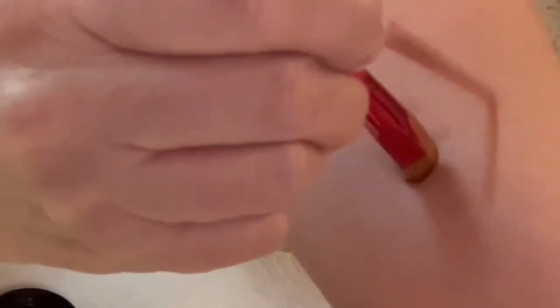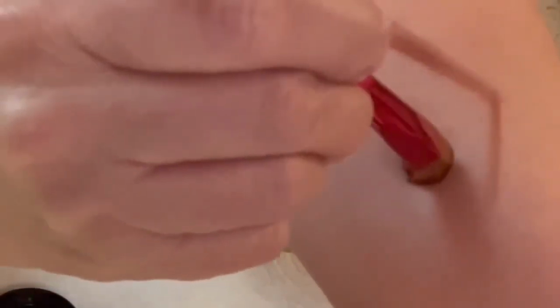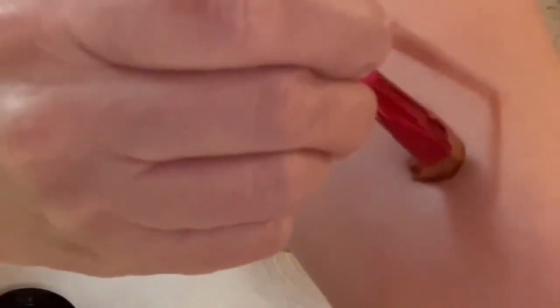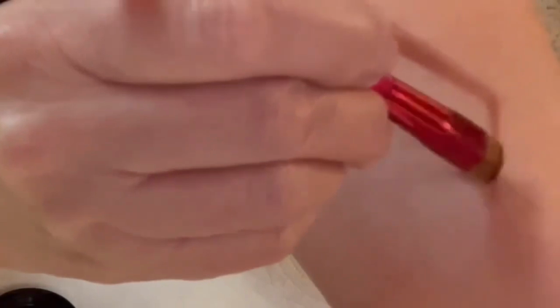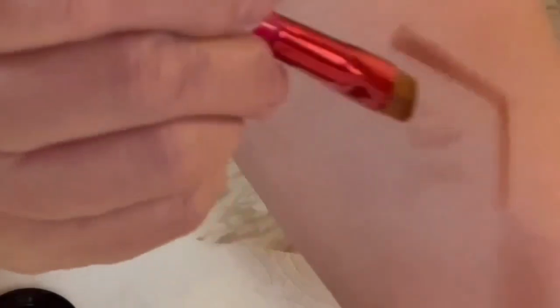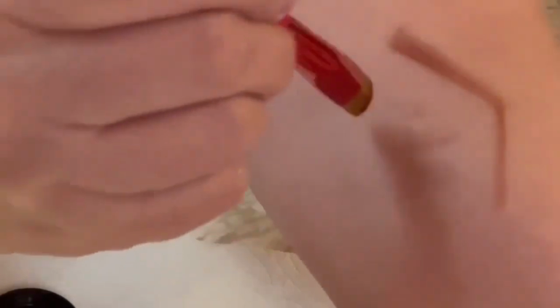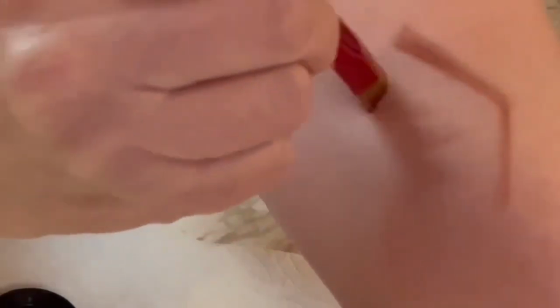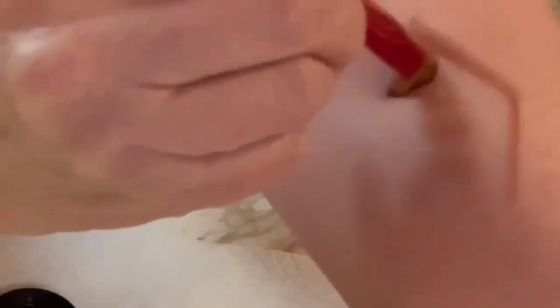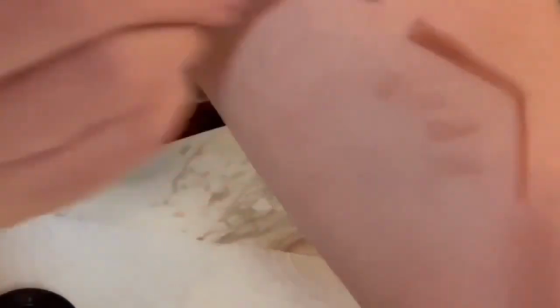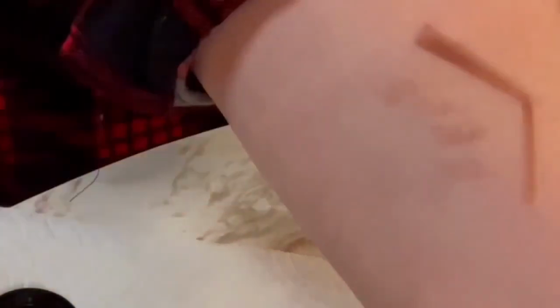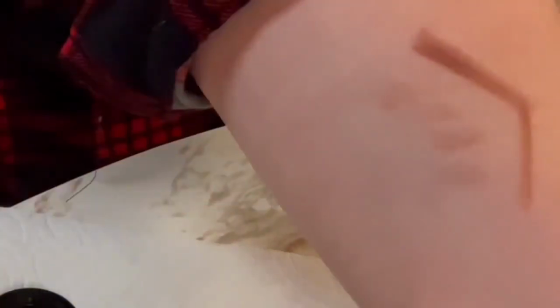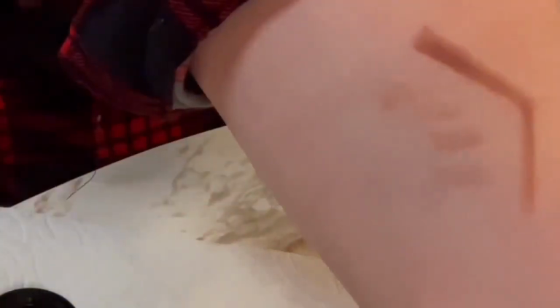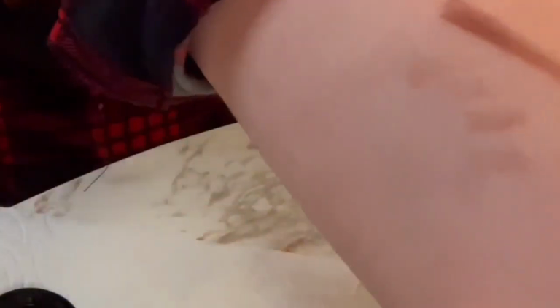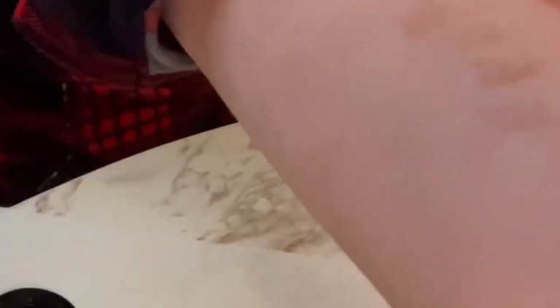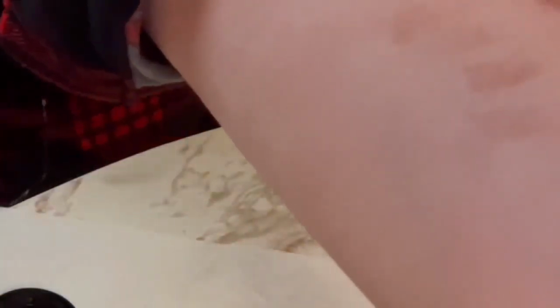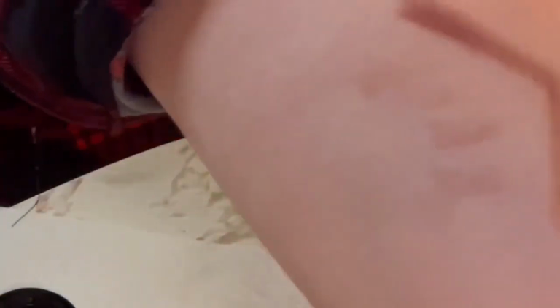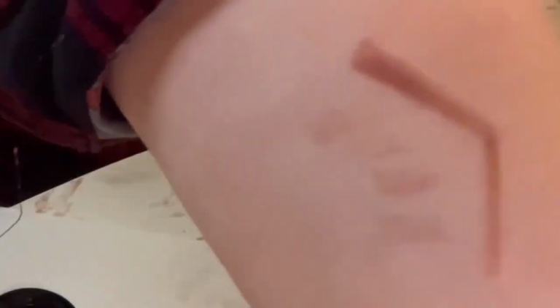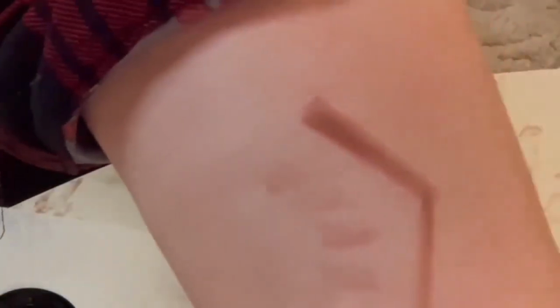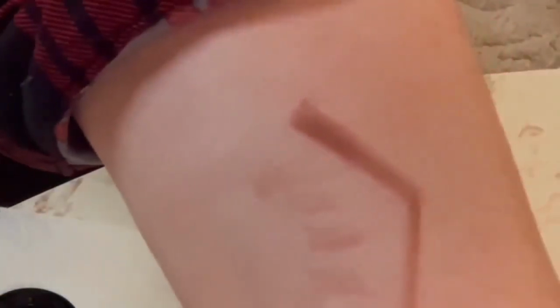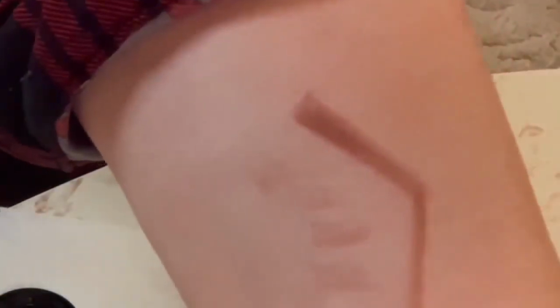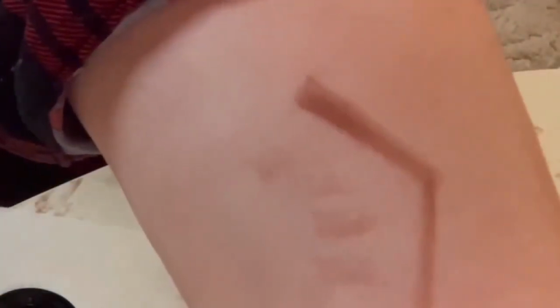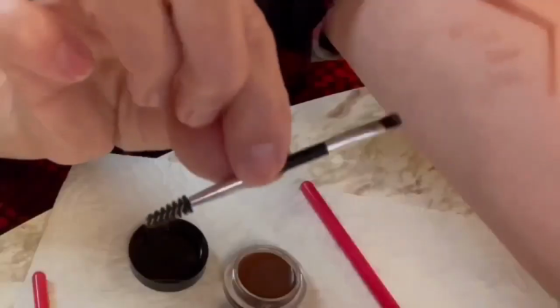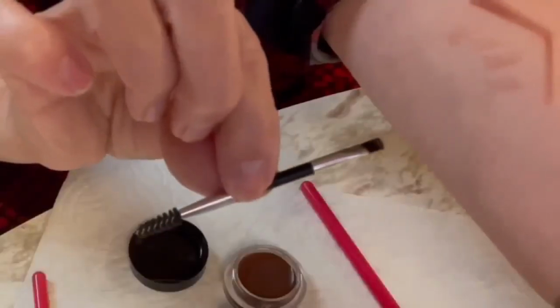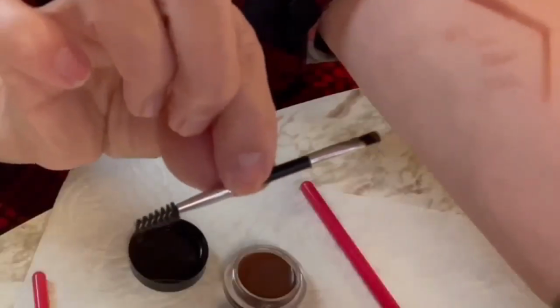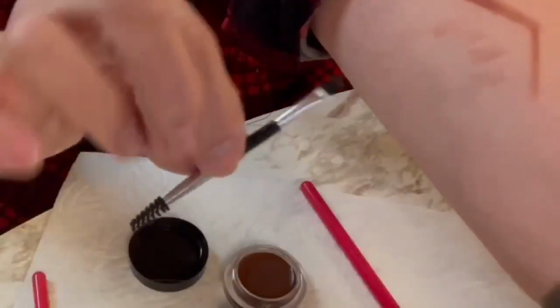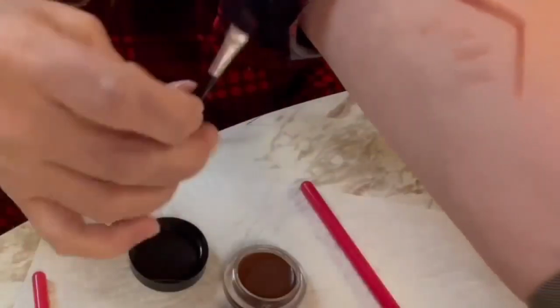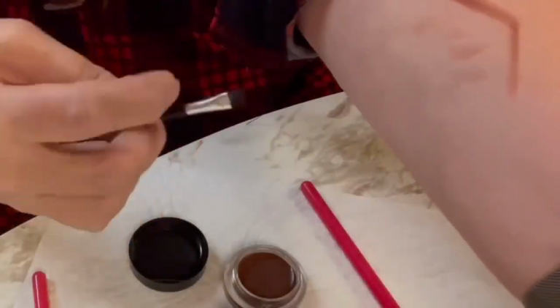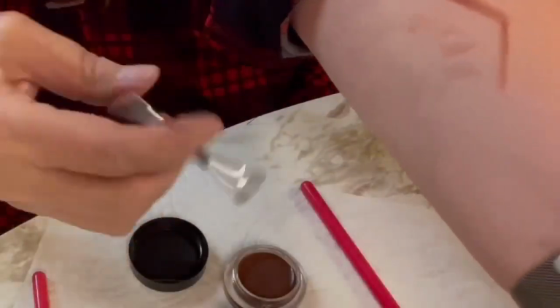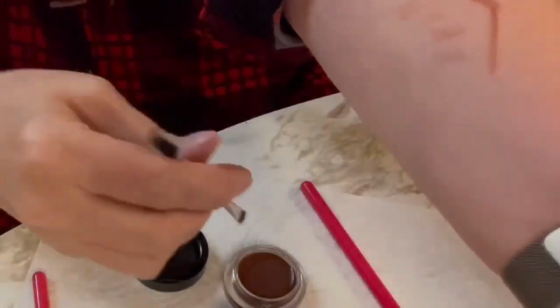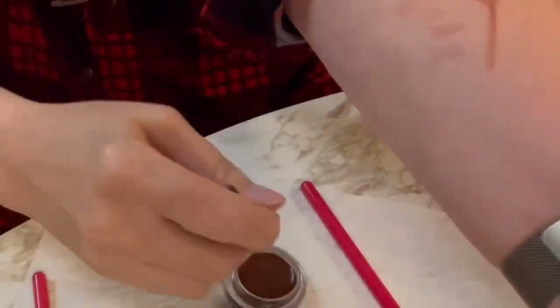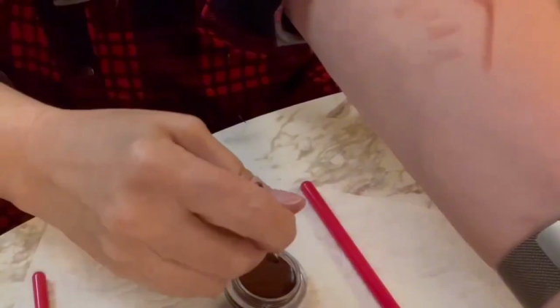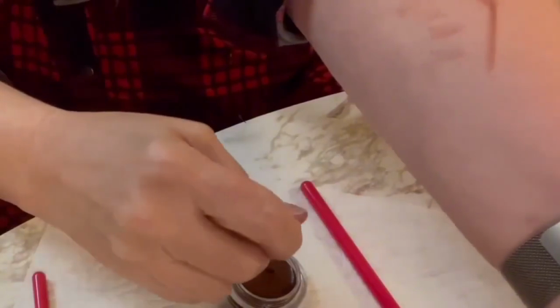Not quite — it just looks like a smudge. Let's try the firm brush.